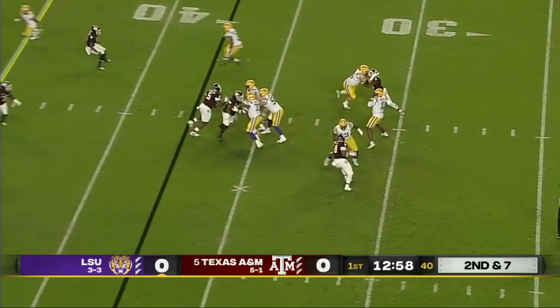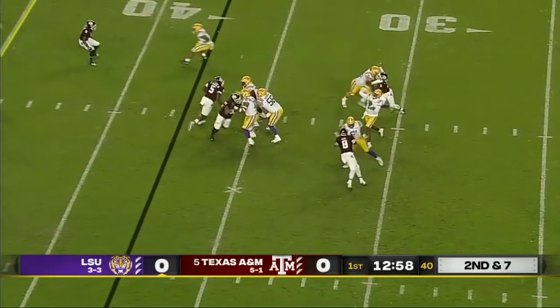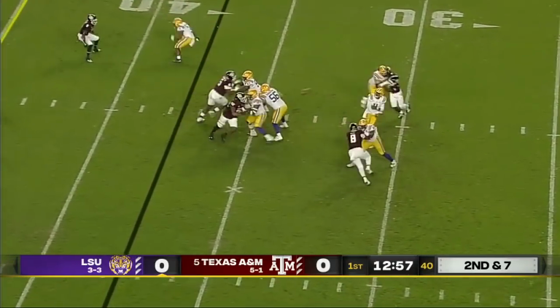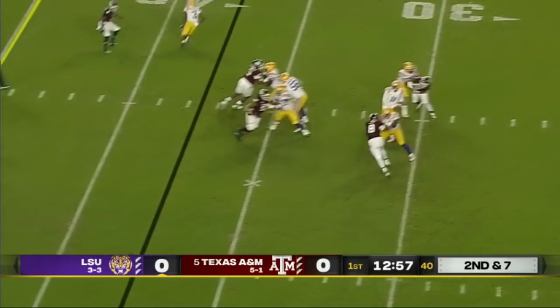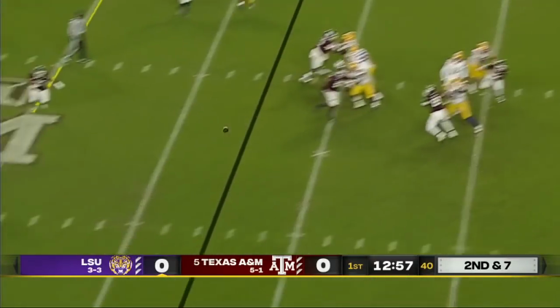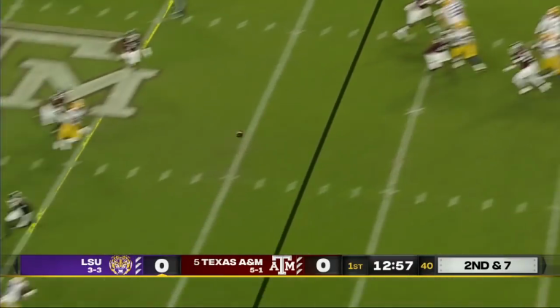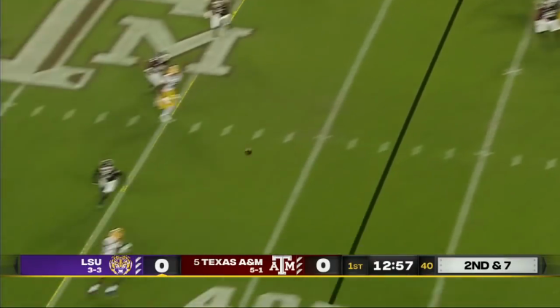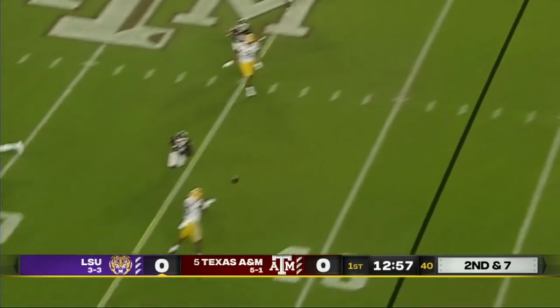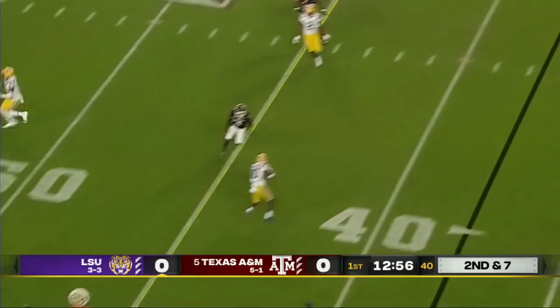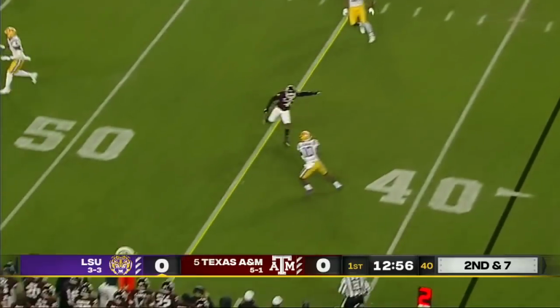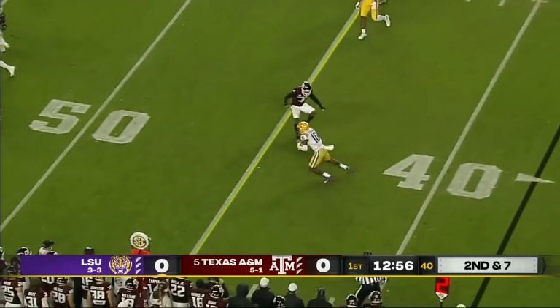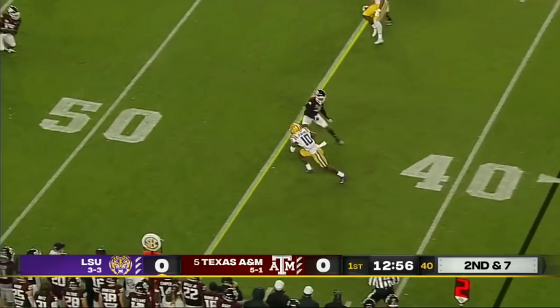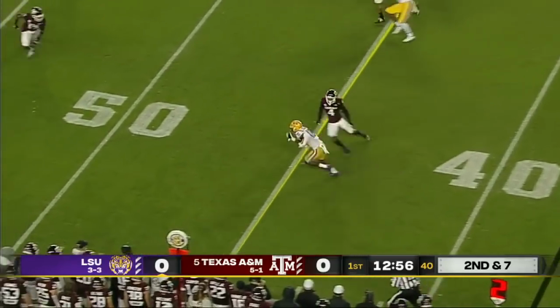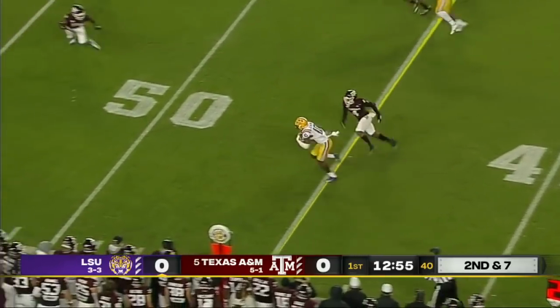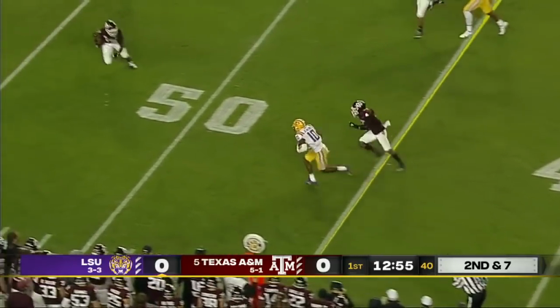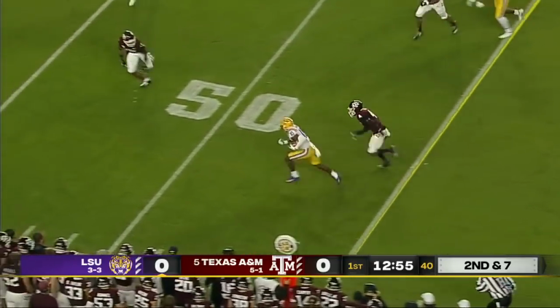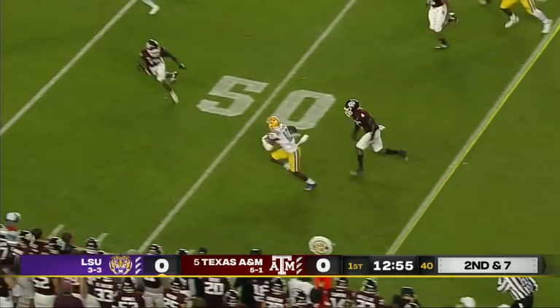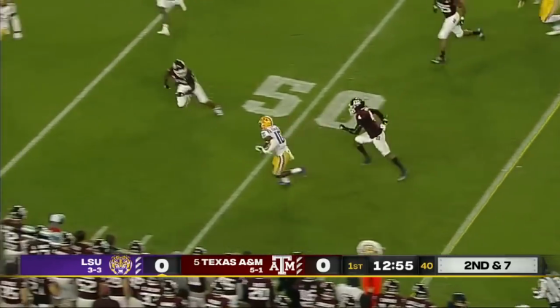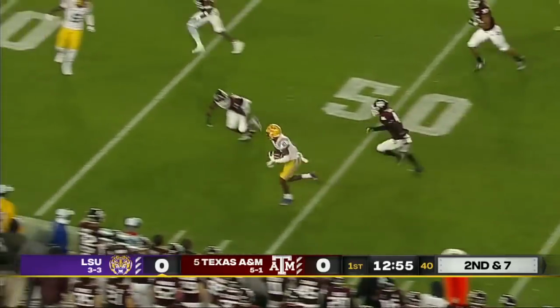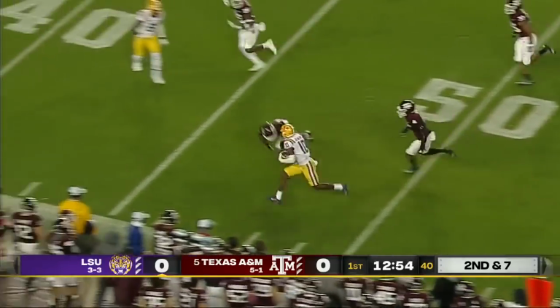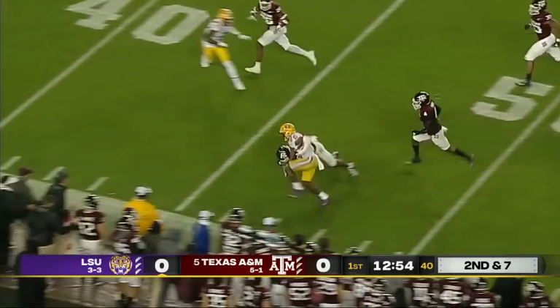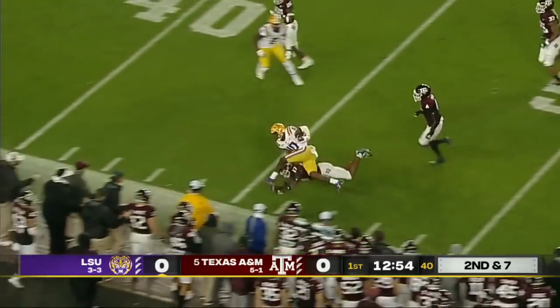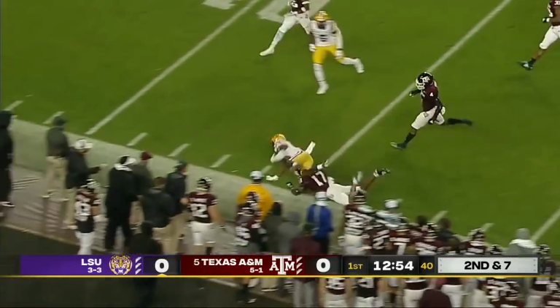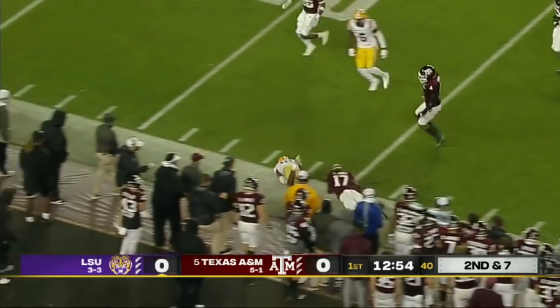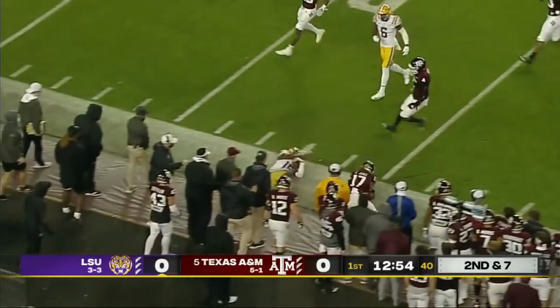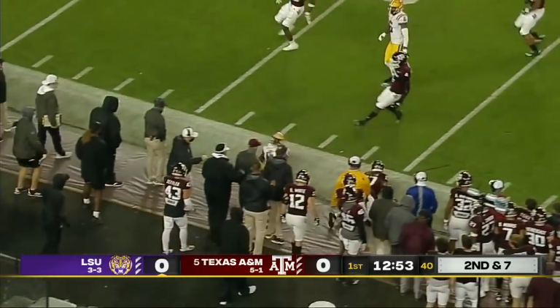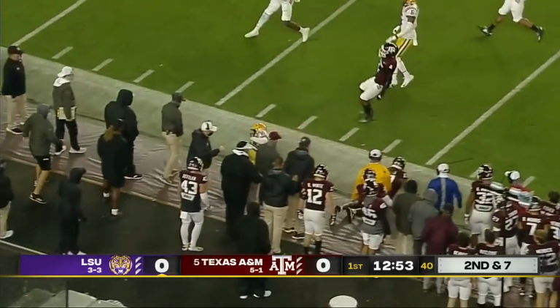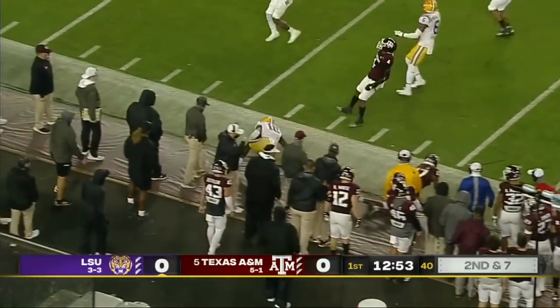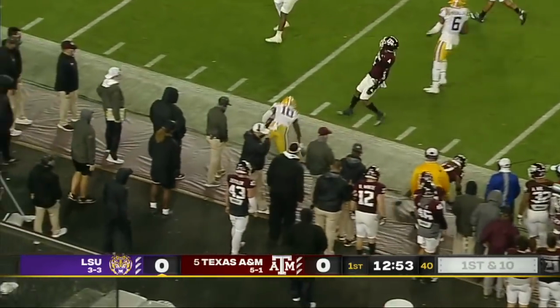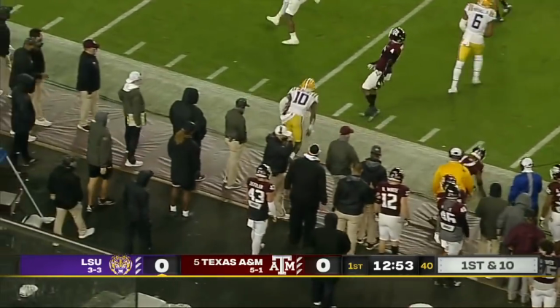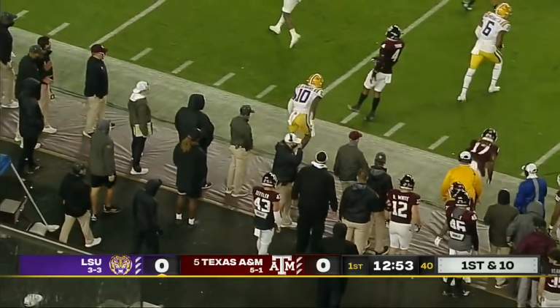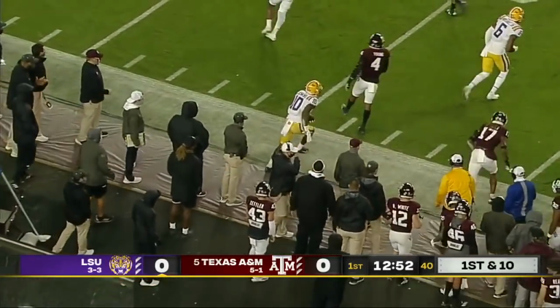Four-man rush. Finley. Wide open — DeRay Jenkins. First down and more.